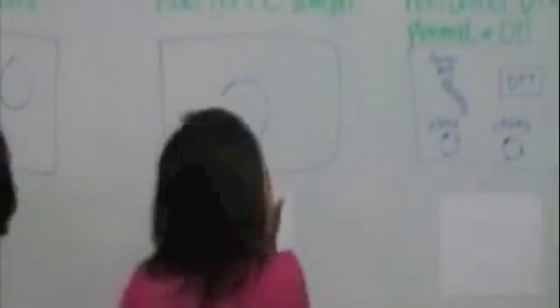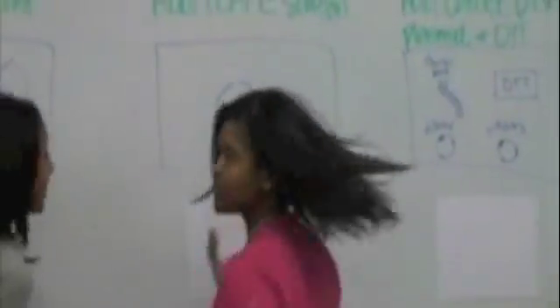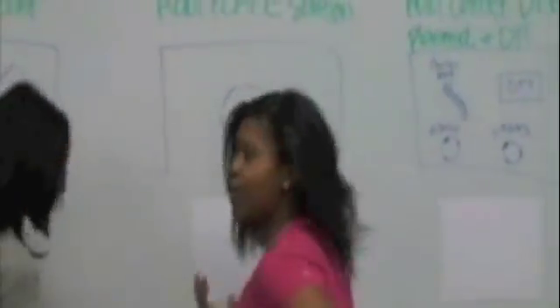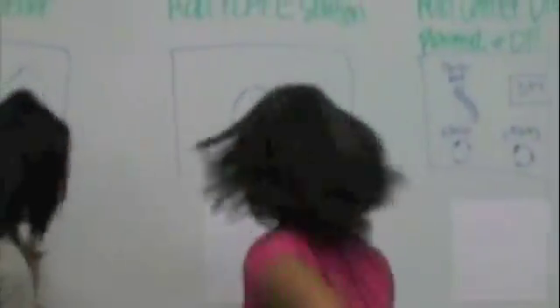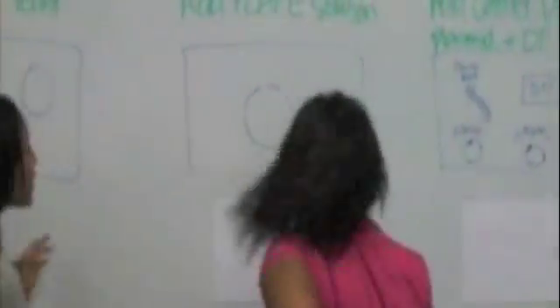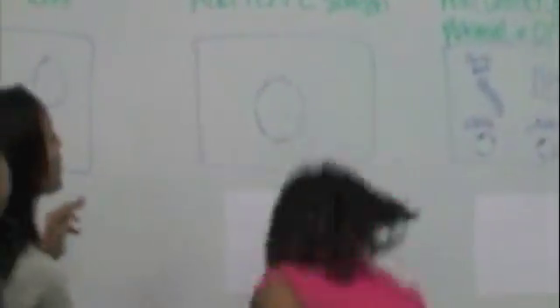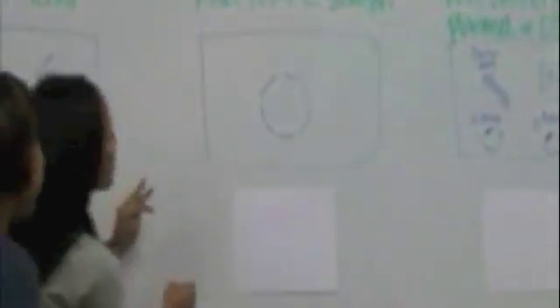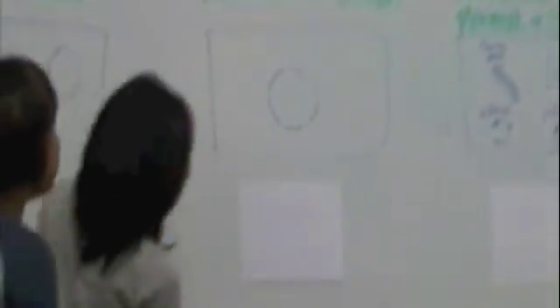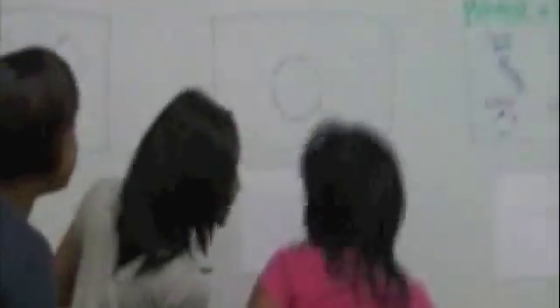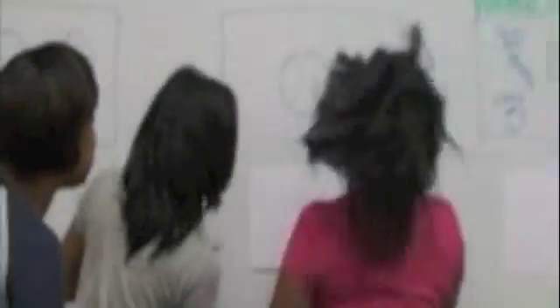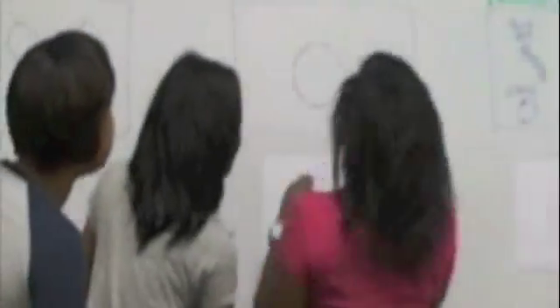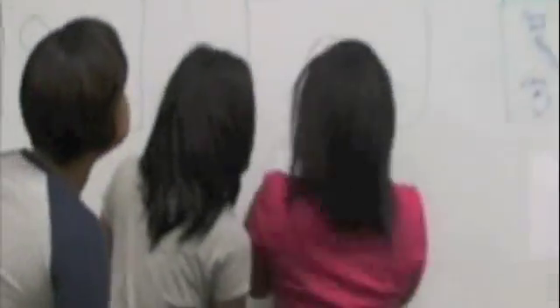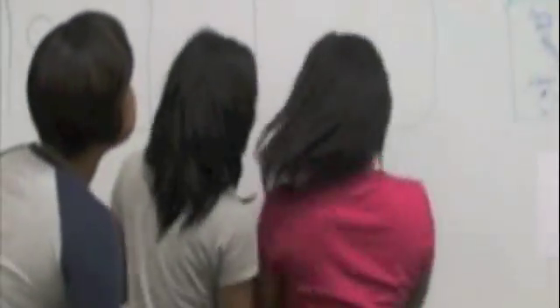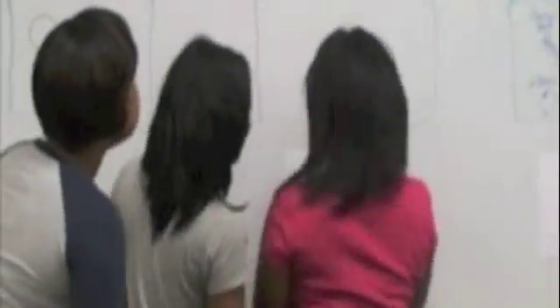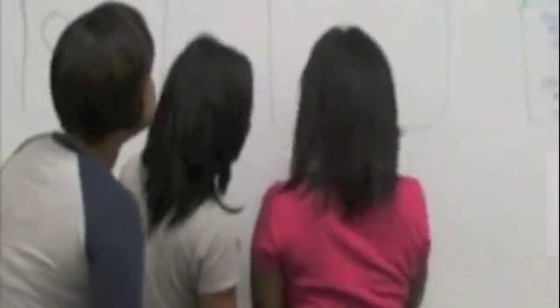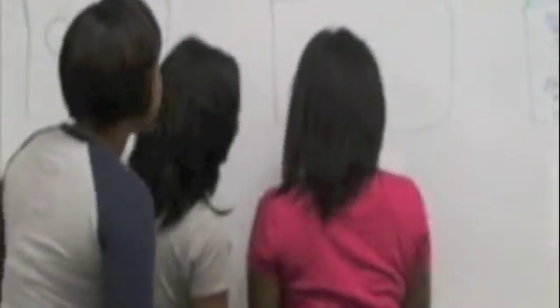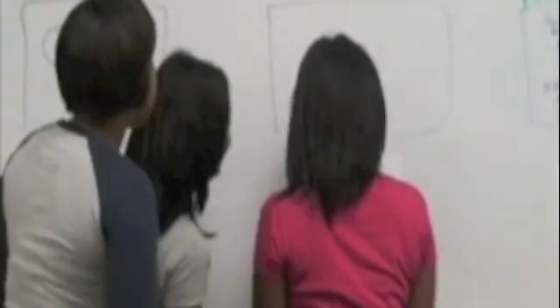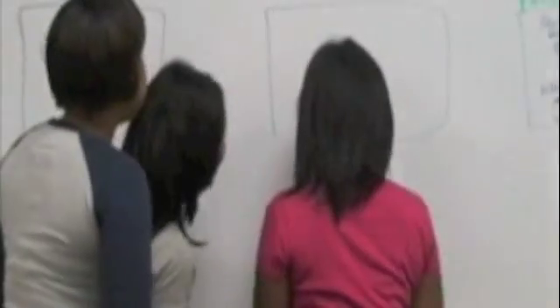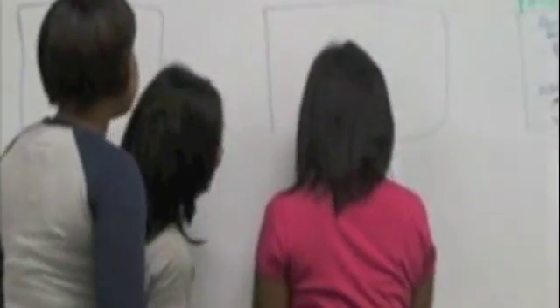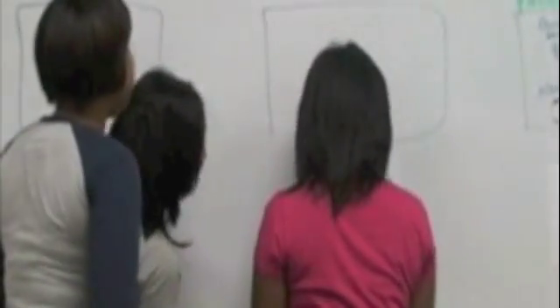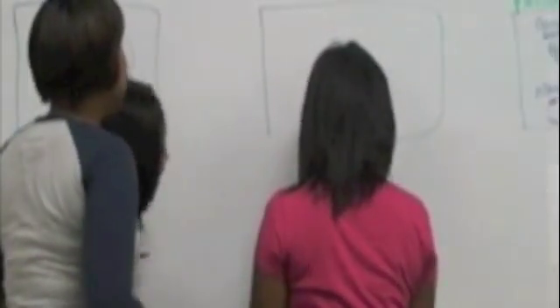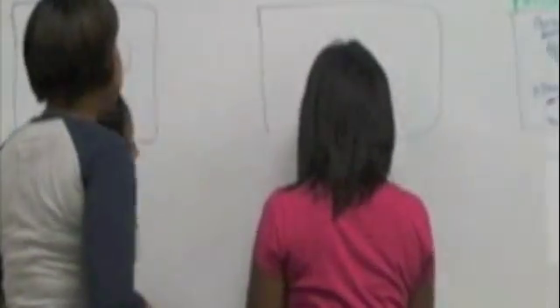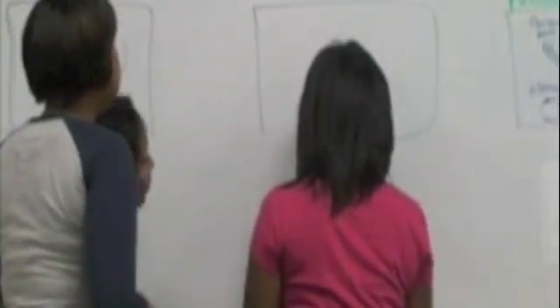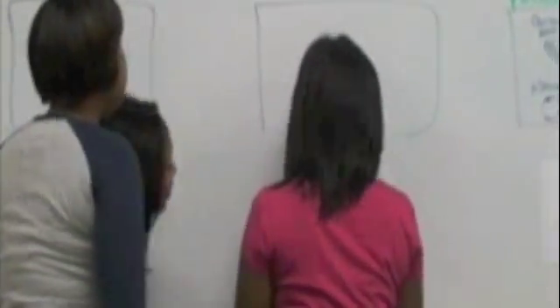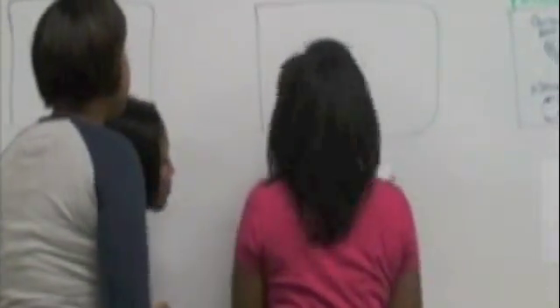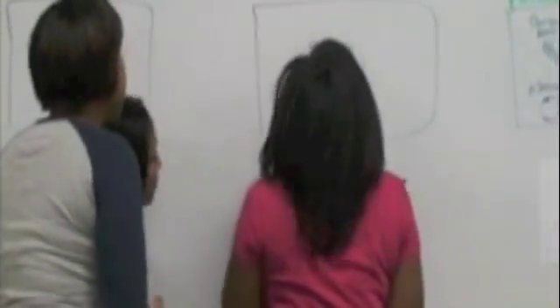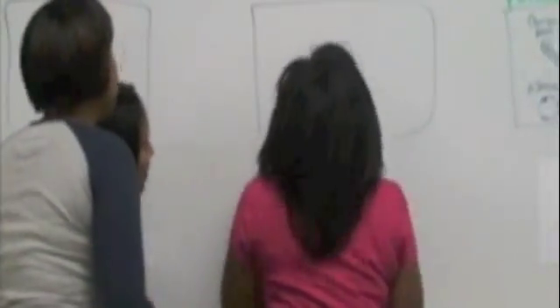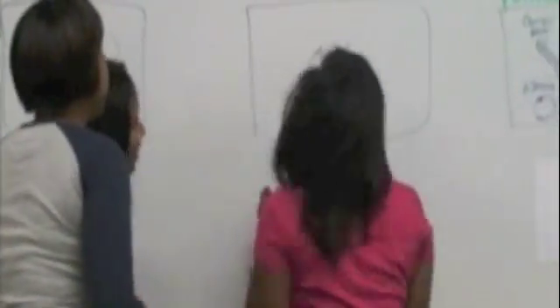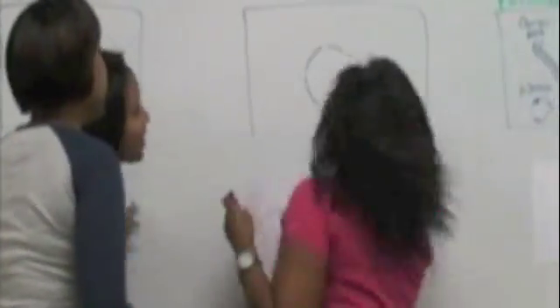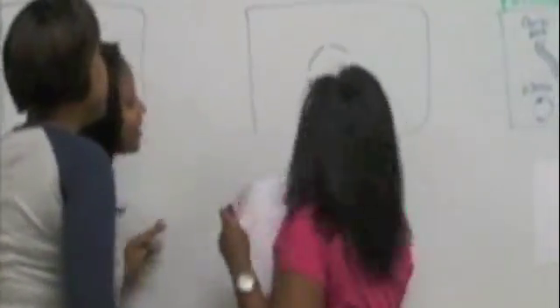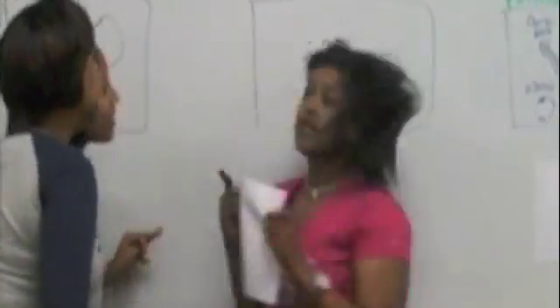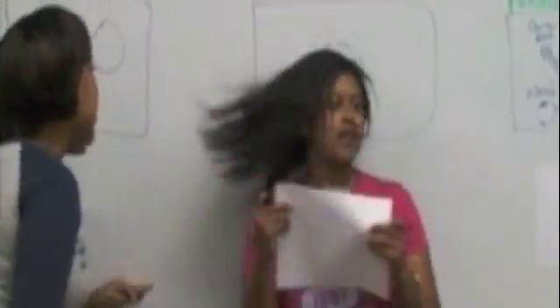What am I supposed to do? Say solution, say solution. Hurry up, hurry up. Hold on, hold on. Check.